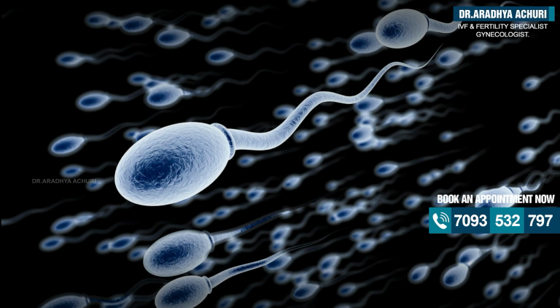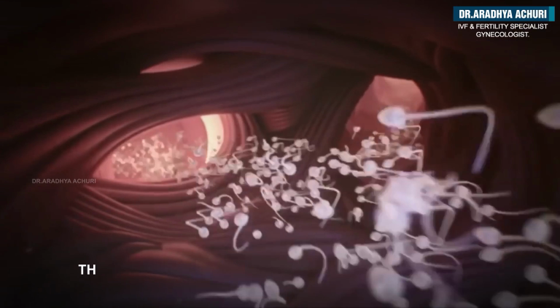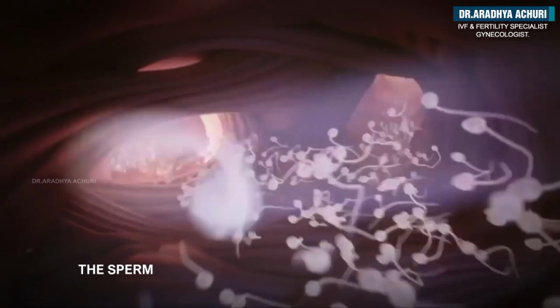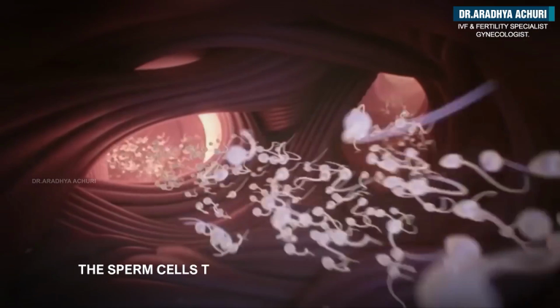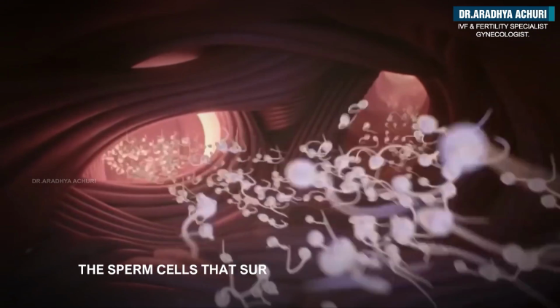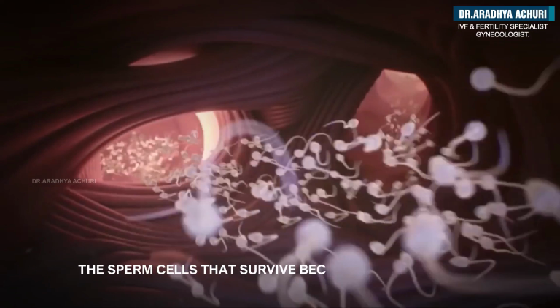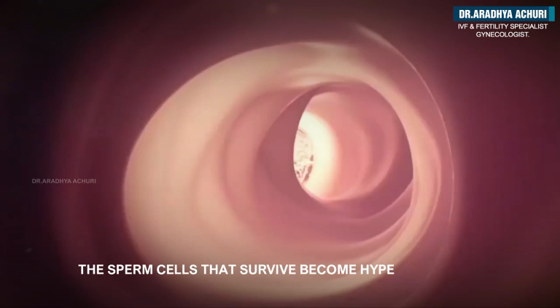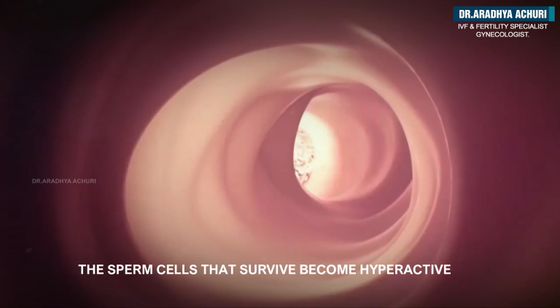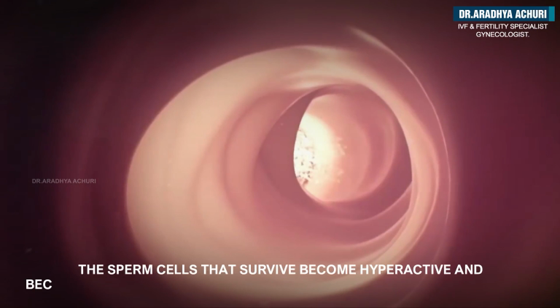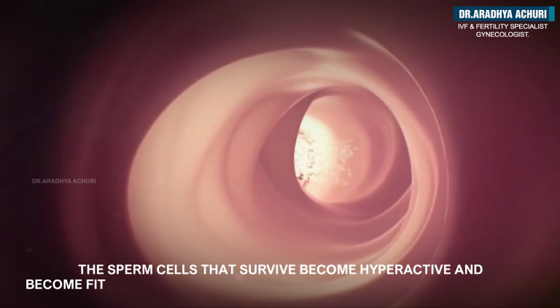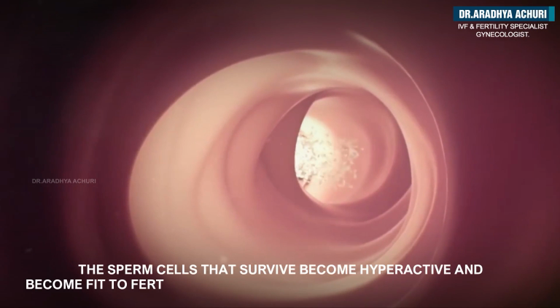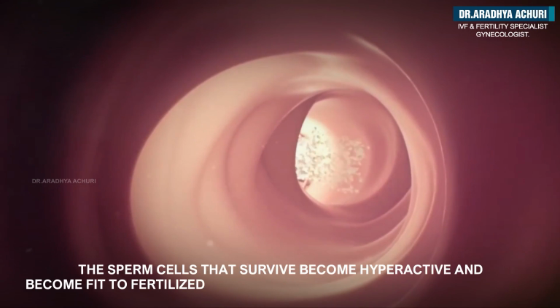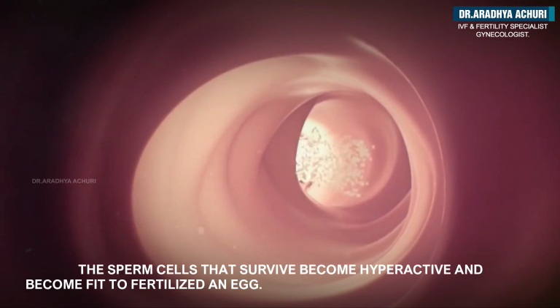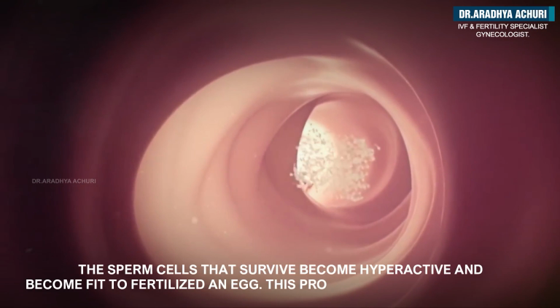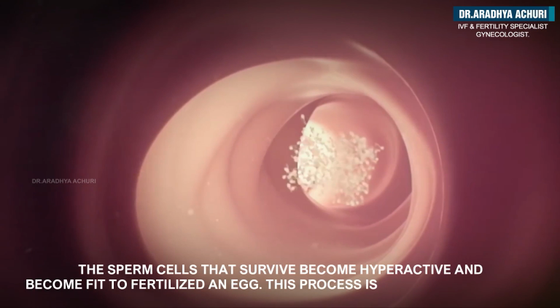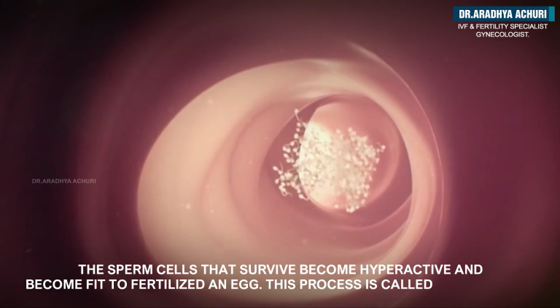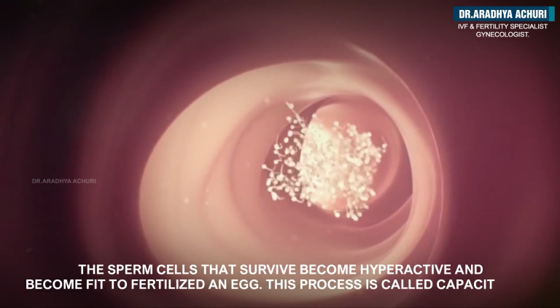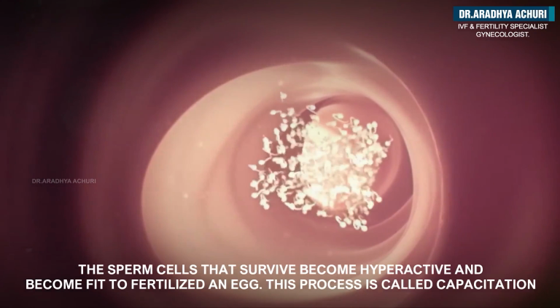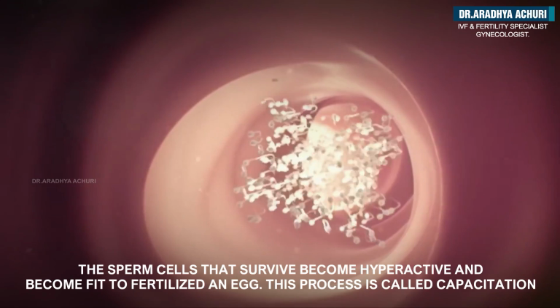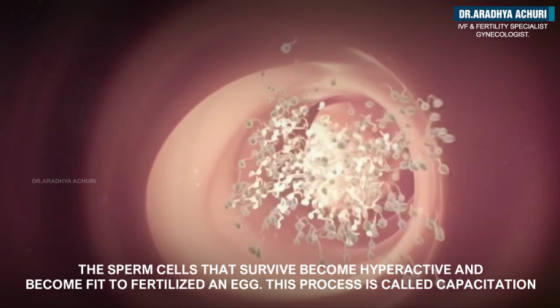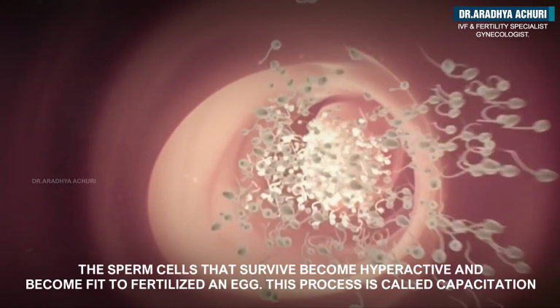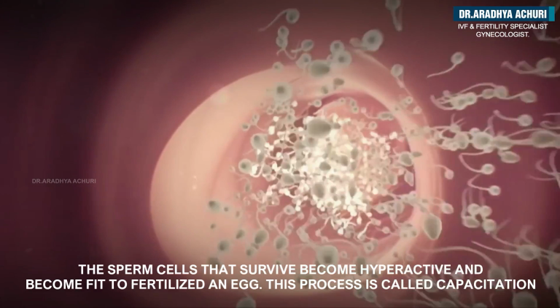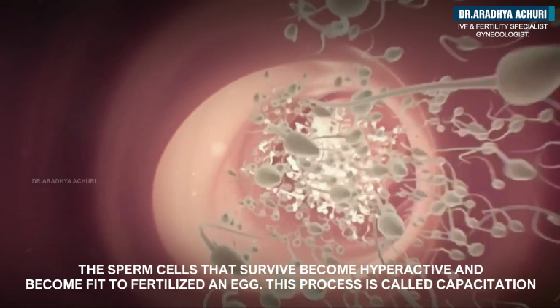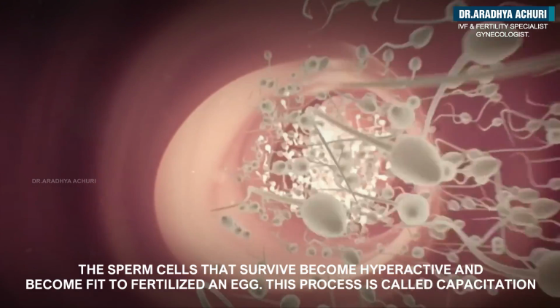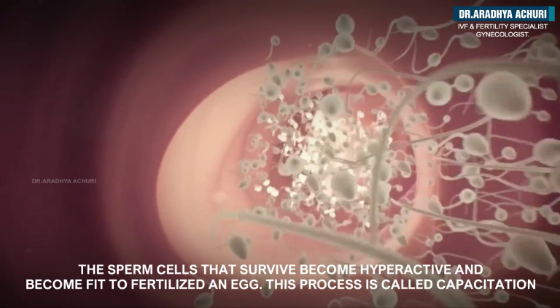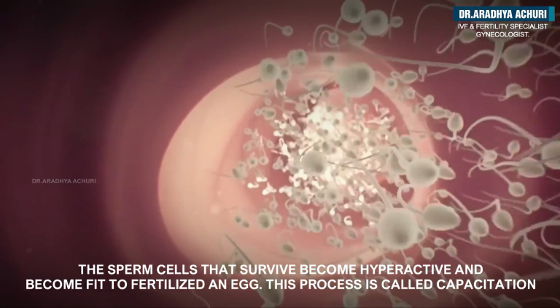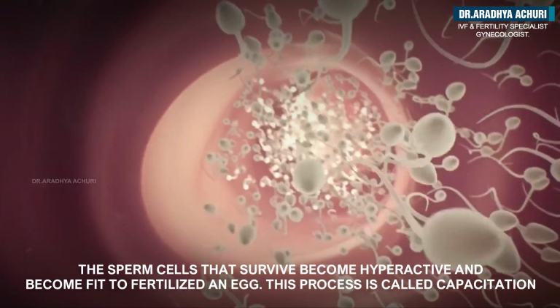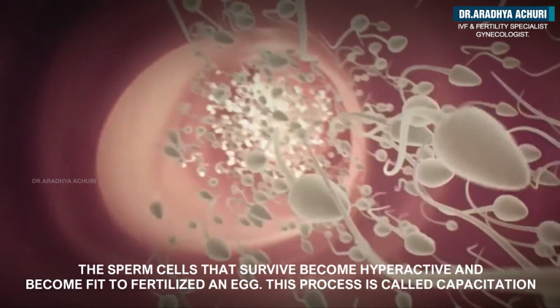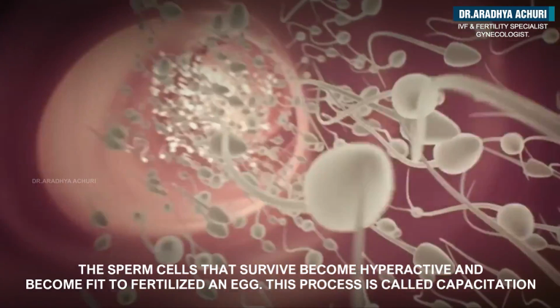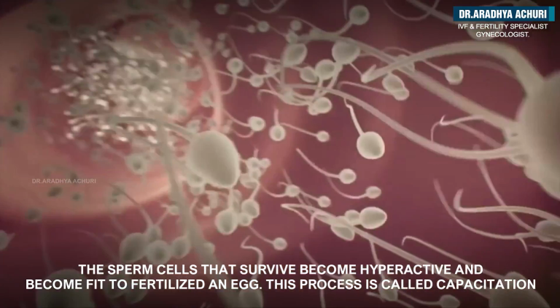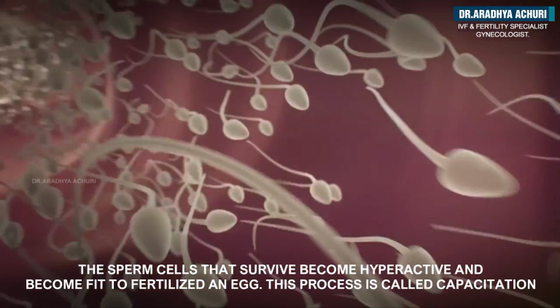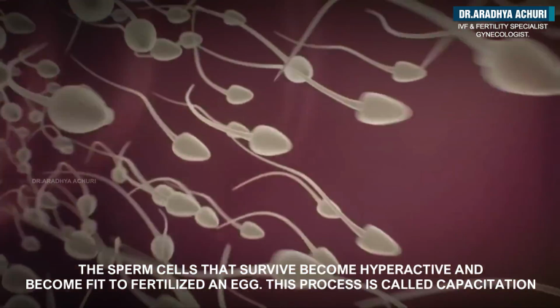The sperm cells that survived become hyperactive and become fit to fertilize an egg. This process is called capacitation.